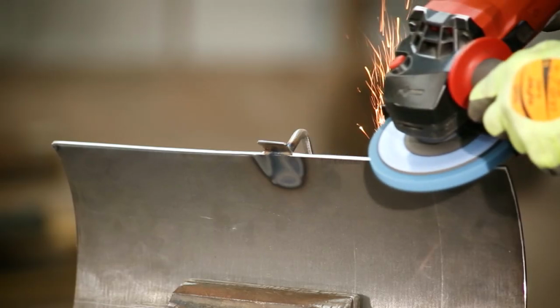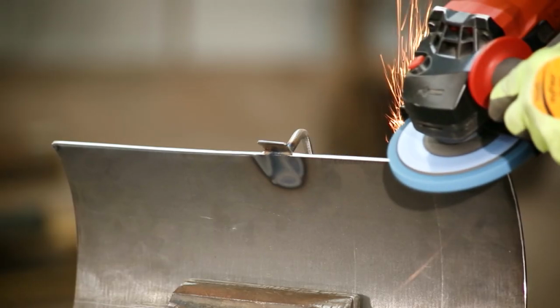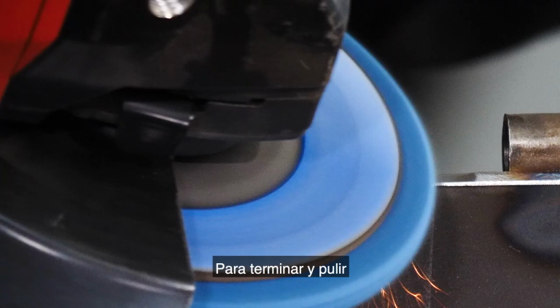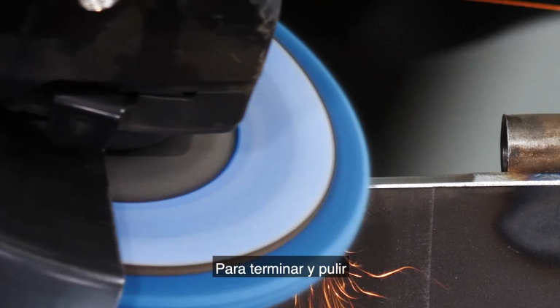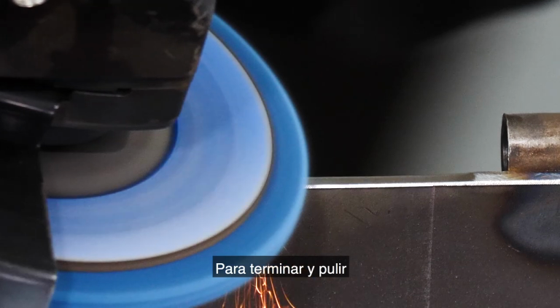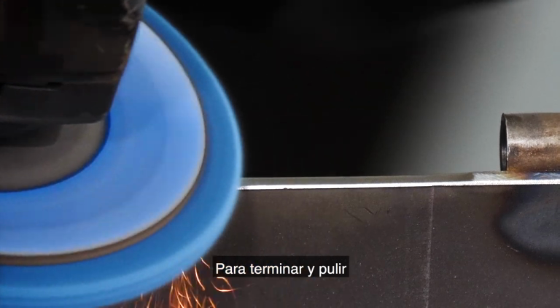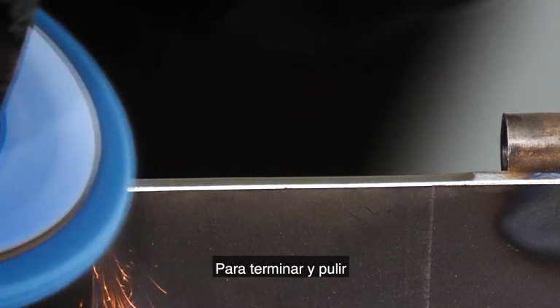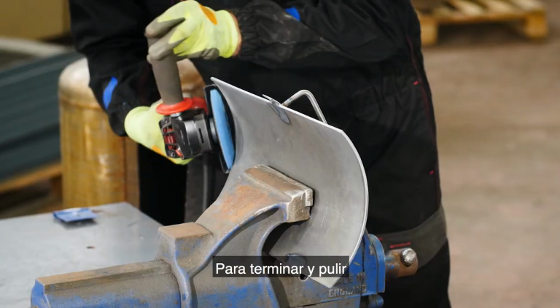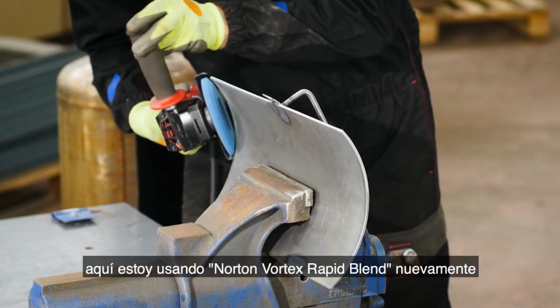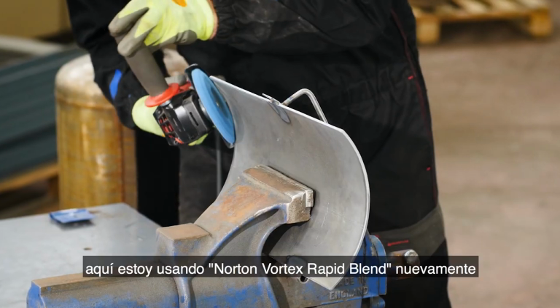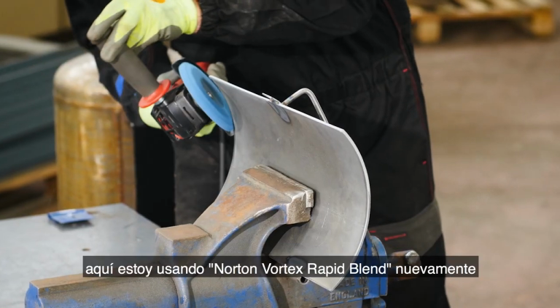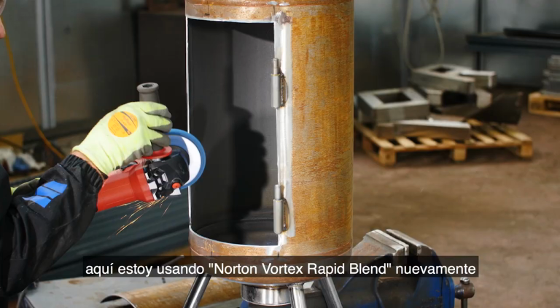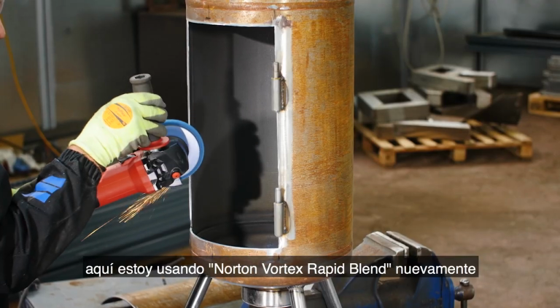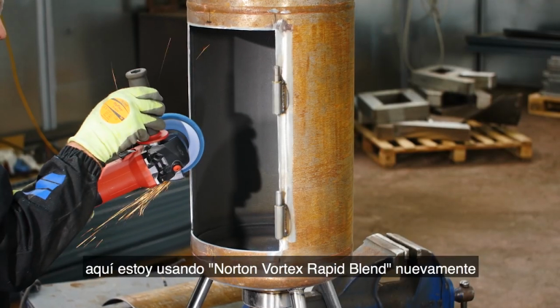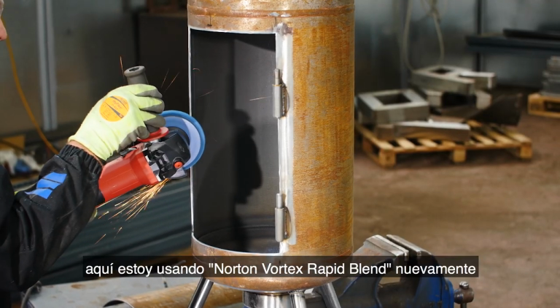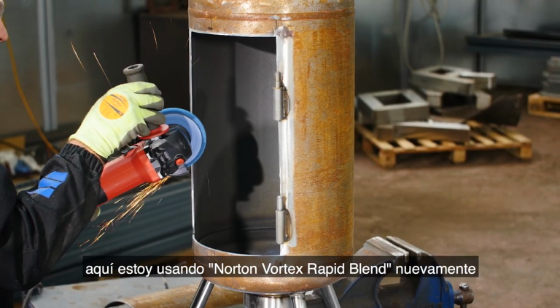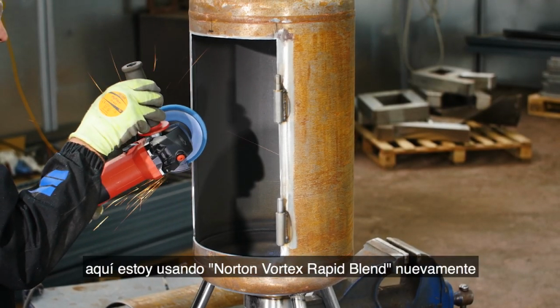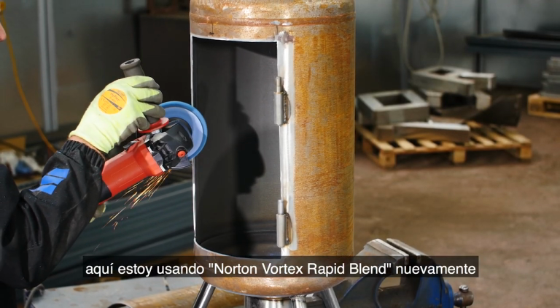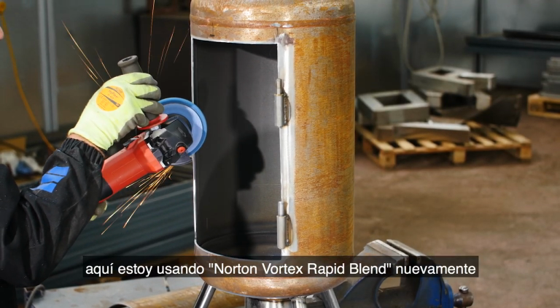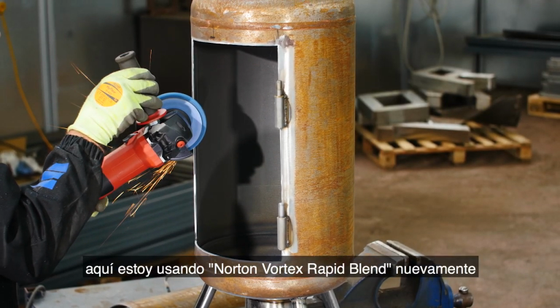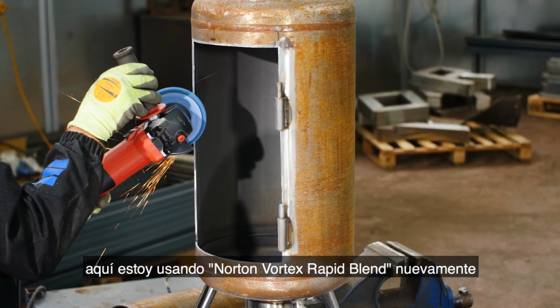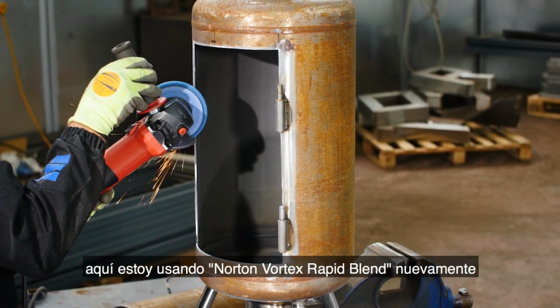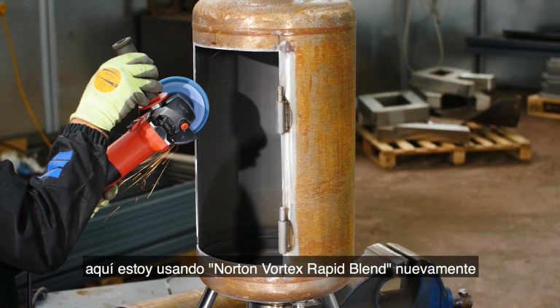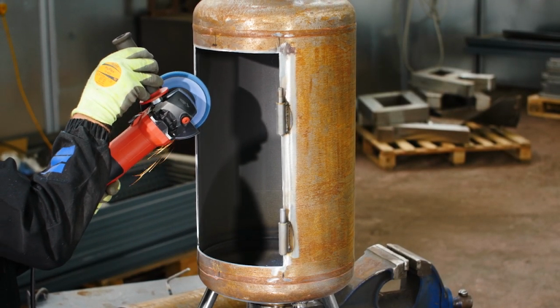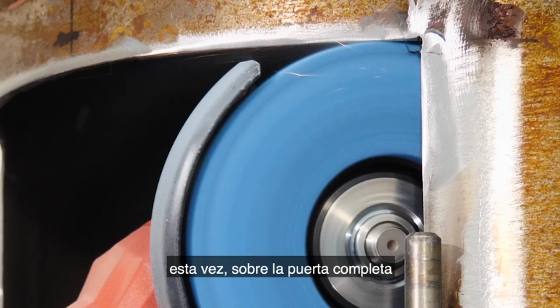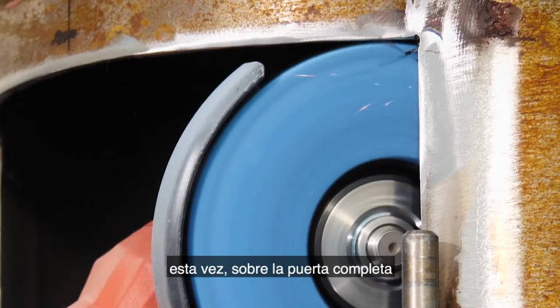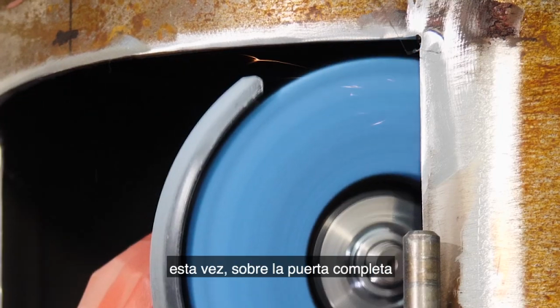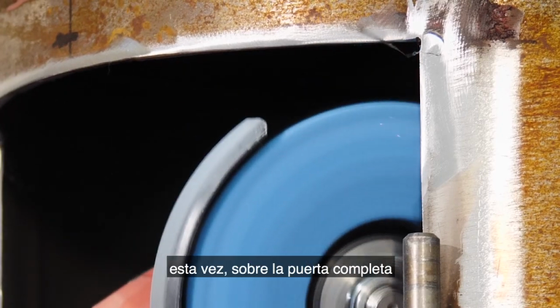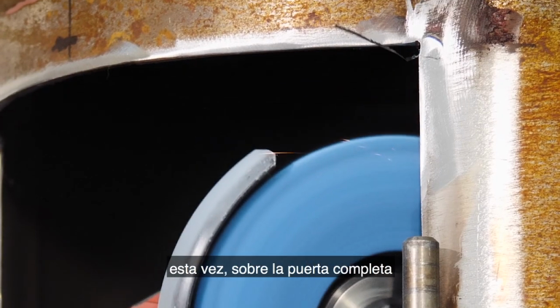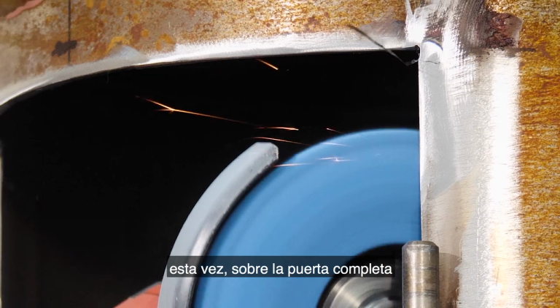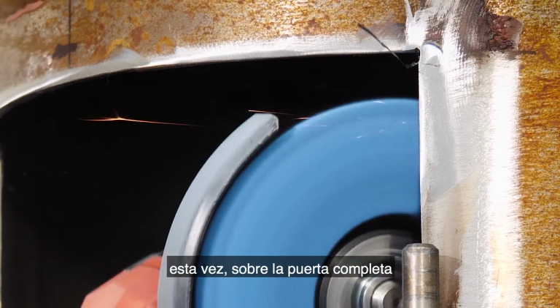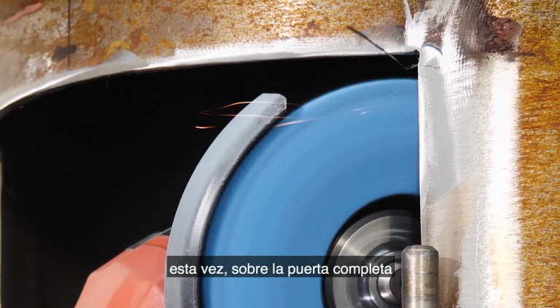To finish and polish up, here I'm using the Norton Vortex Rapid Blend again, this time over the complete door.